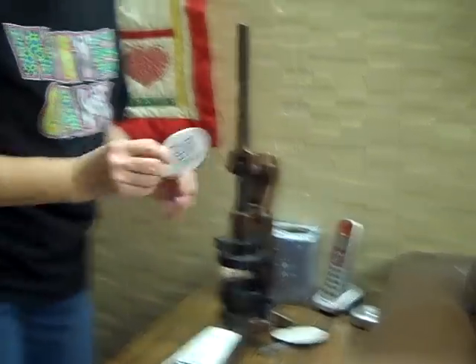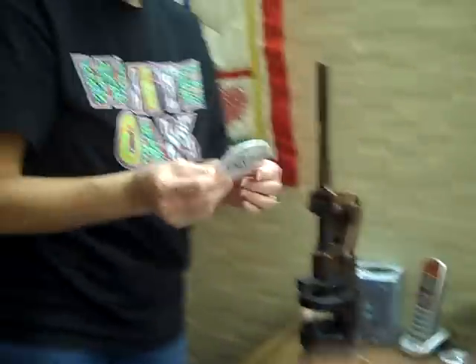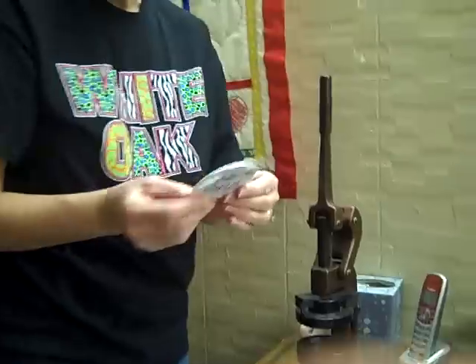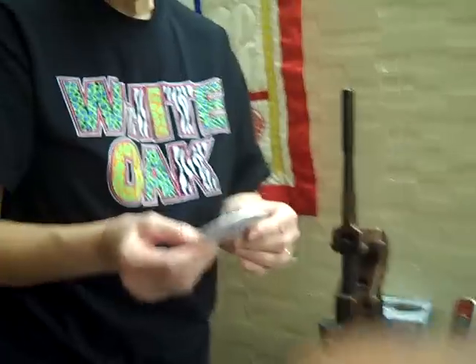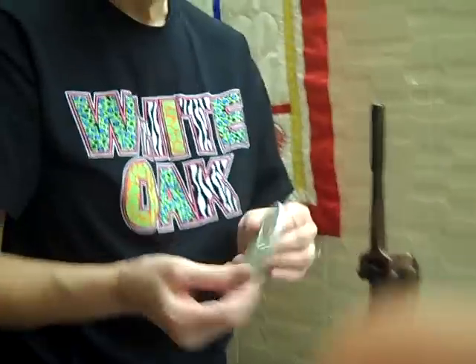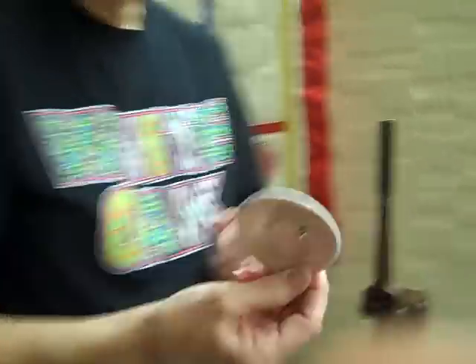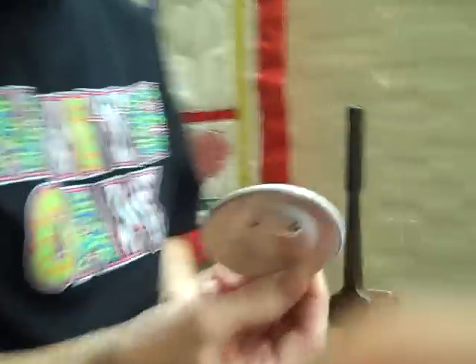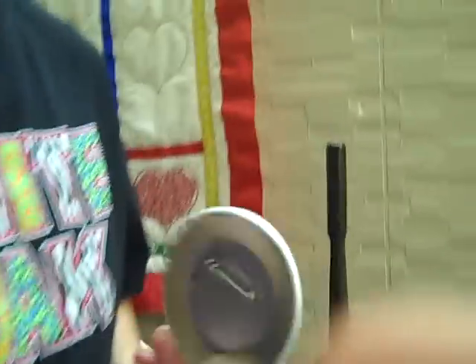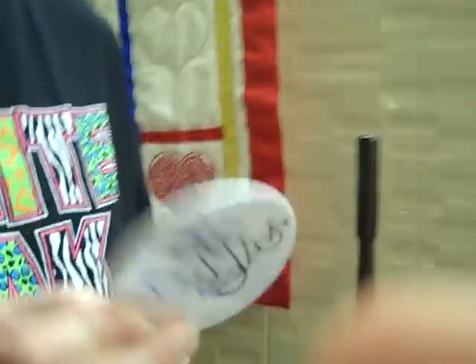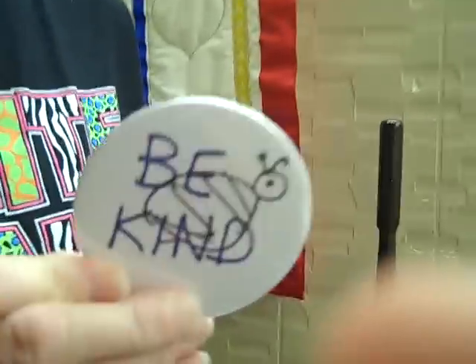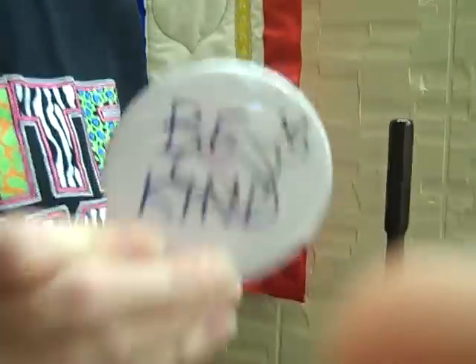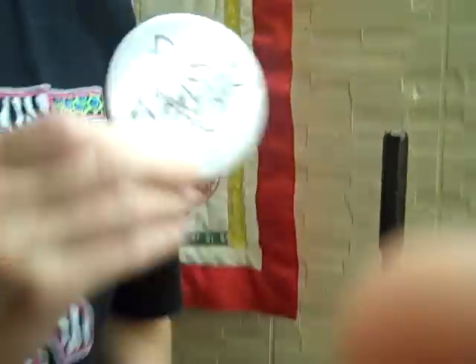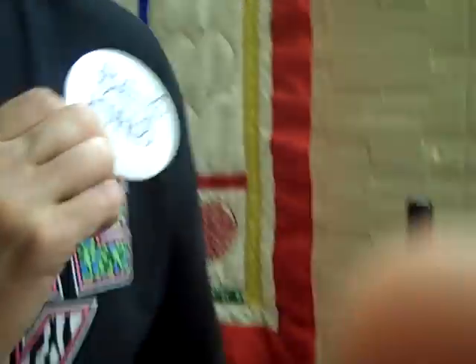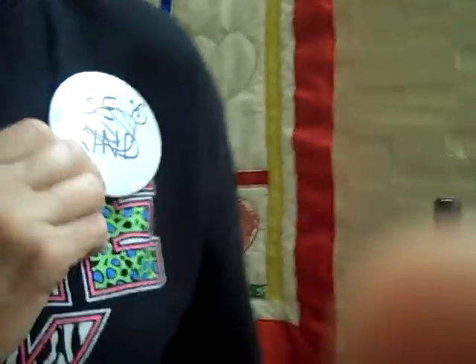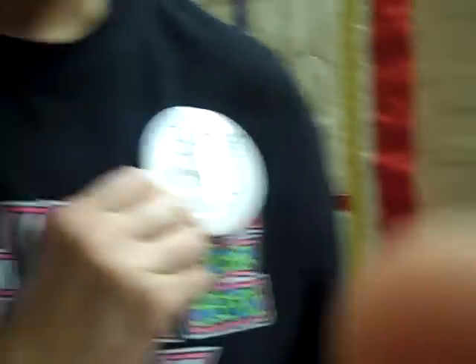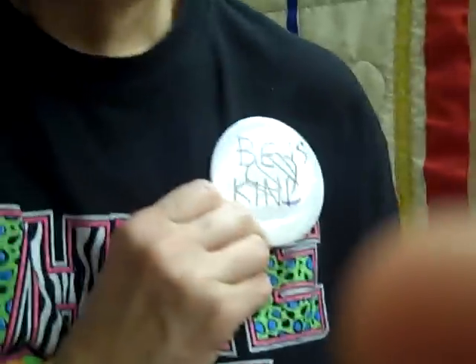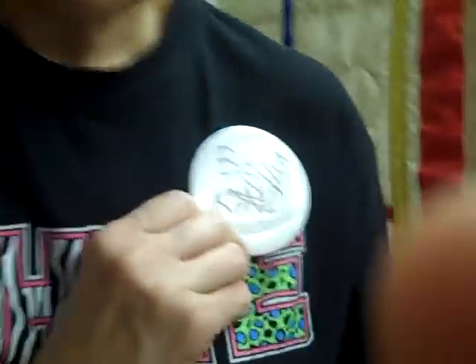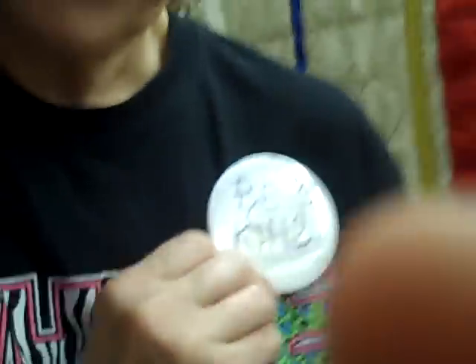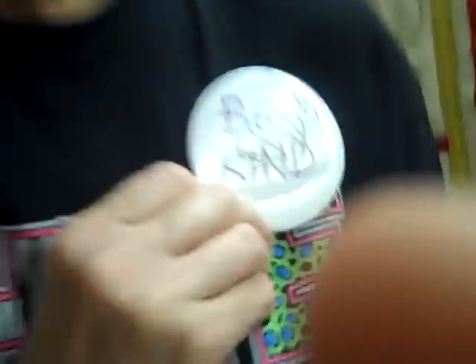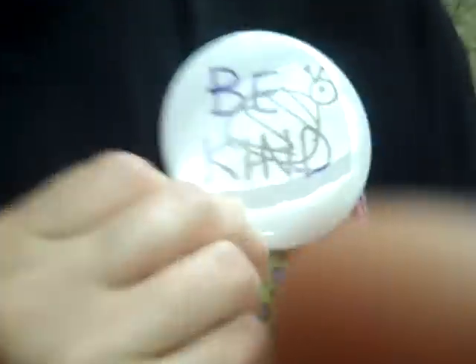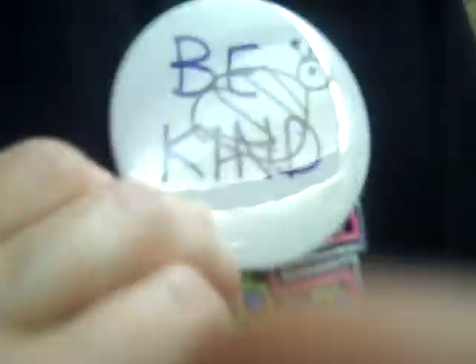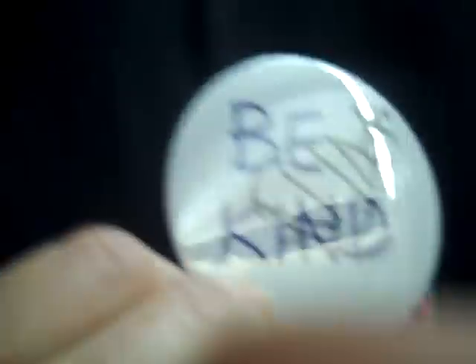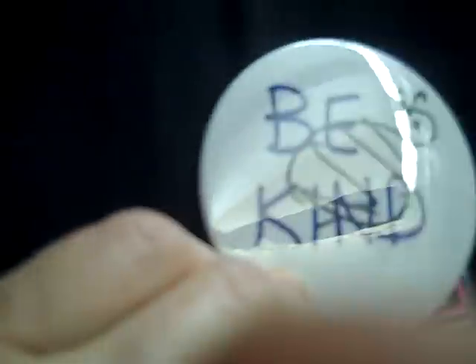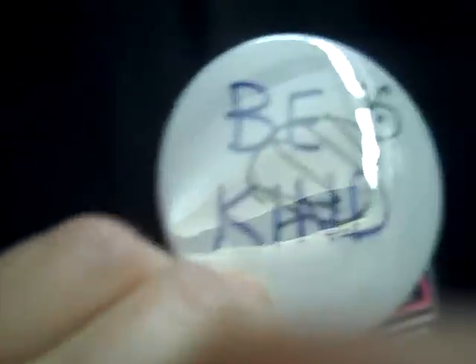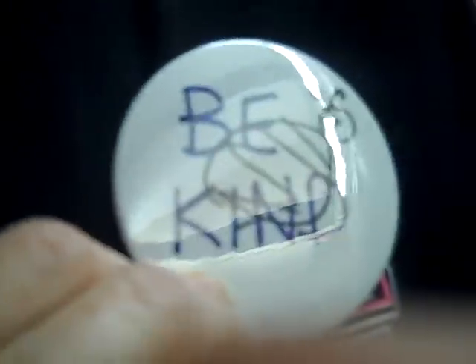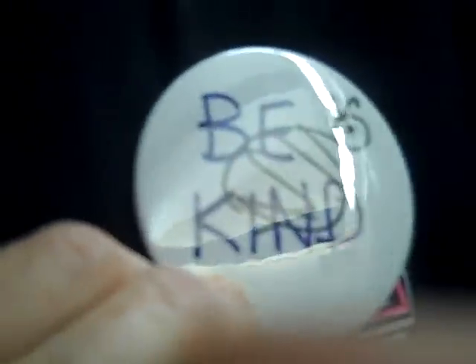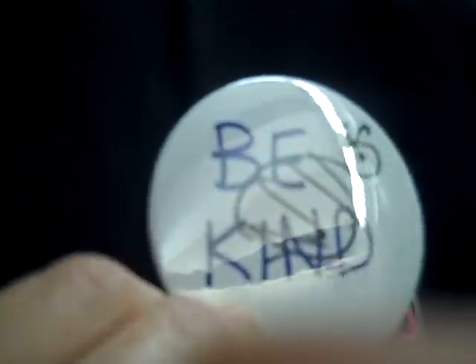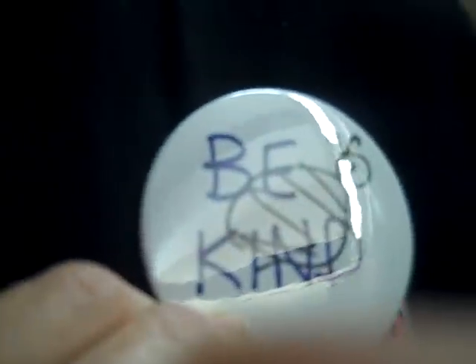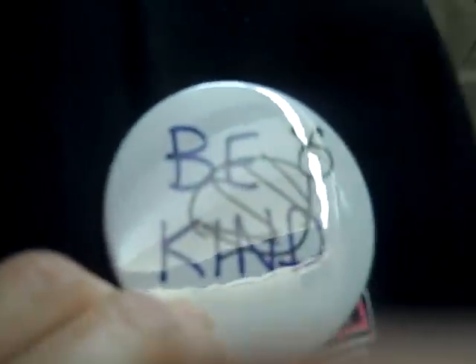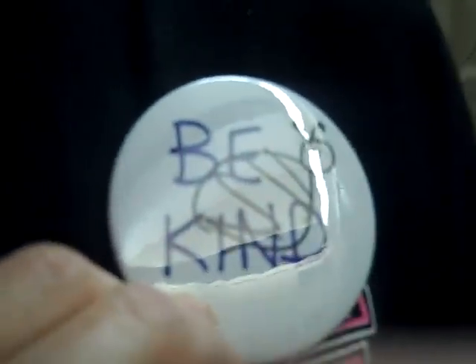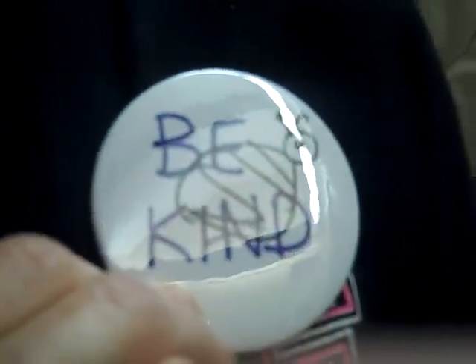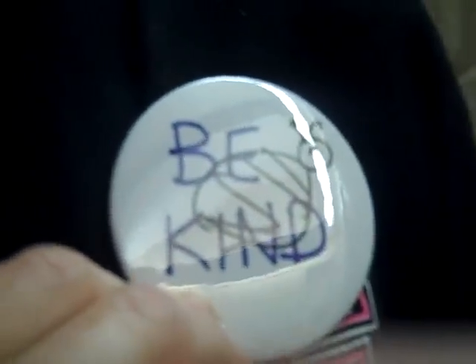And there you have your nice little button. That's the way you use the 3-inch button maker.